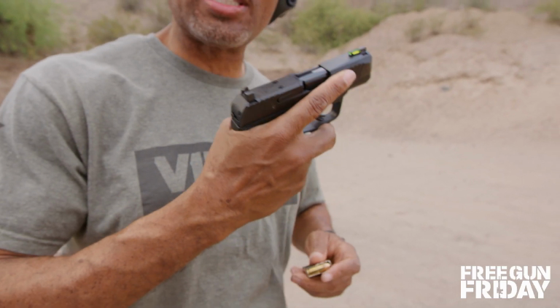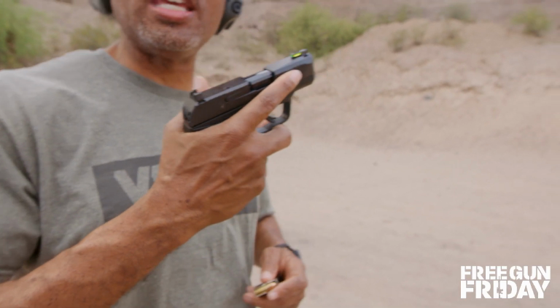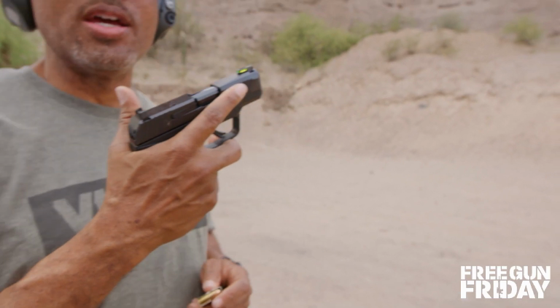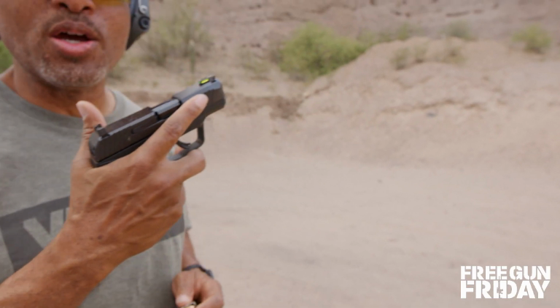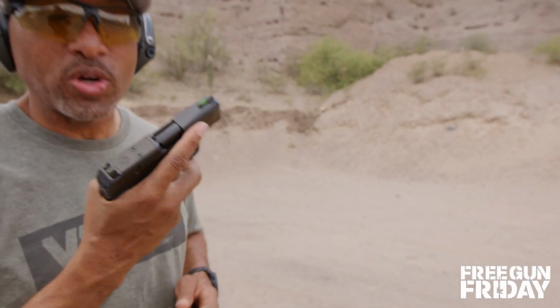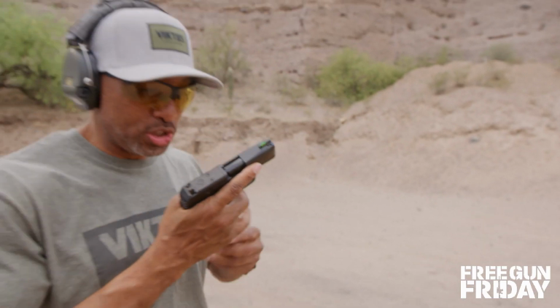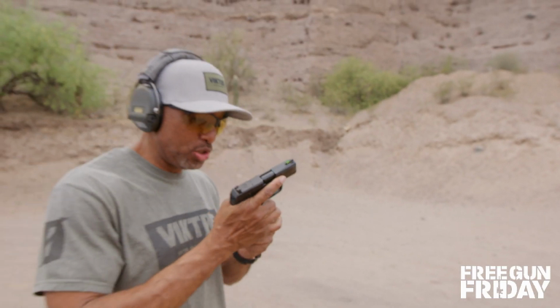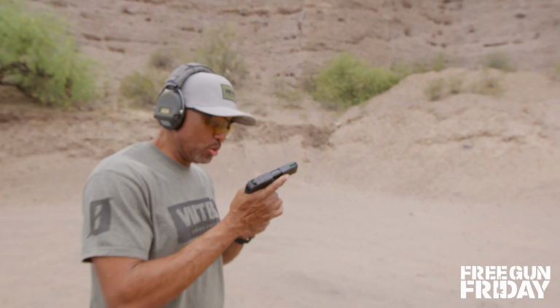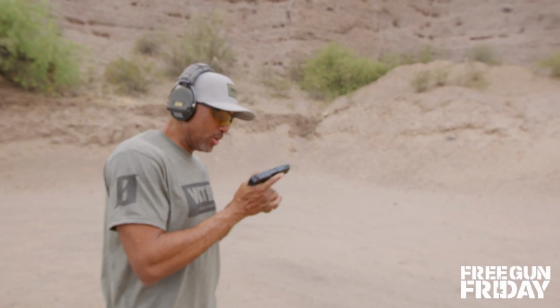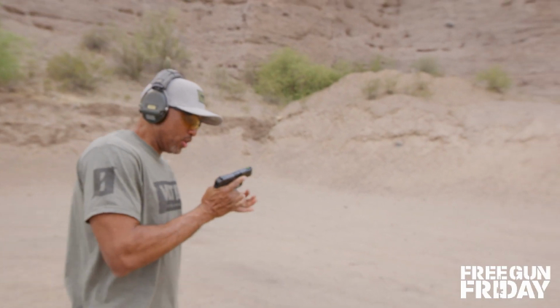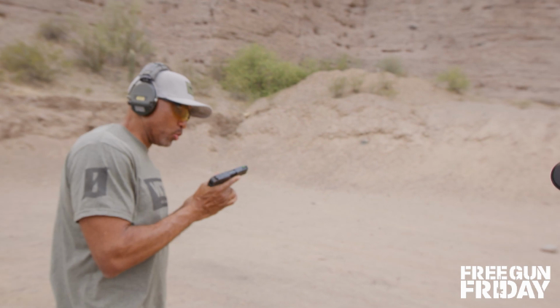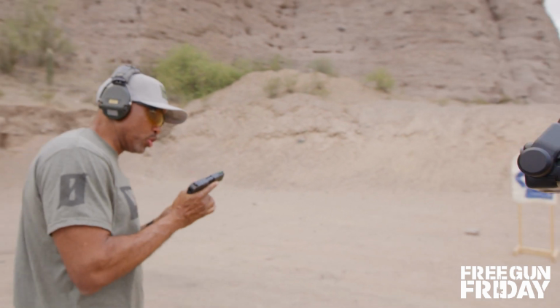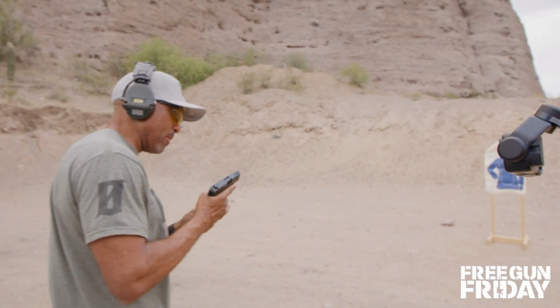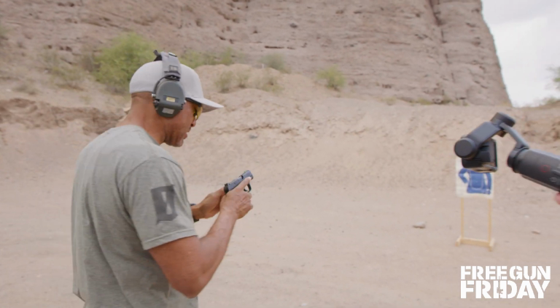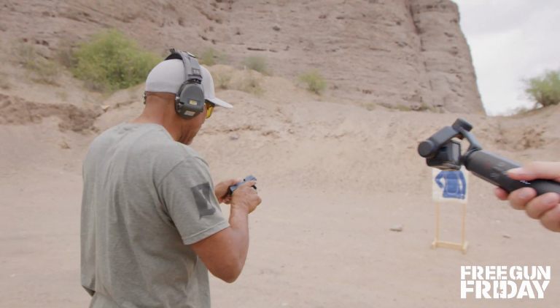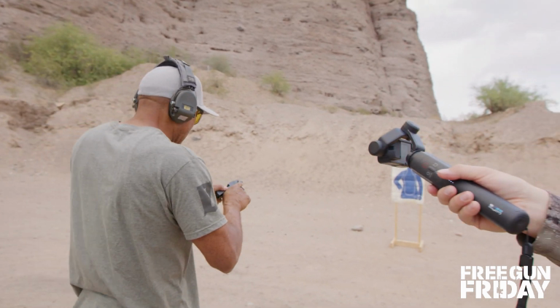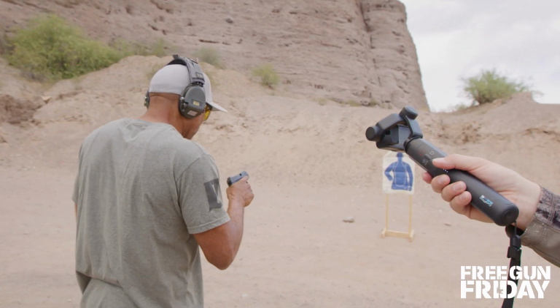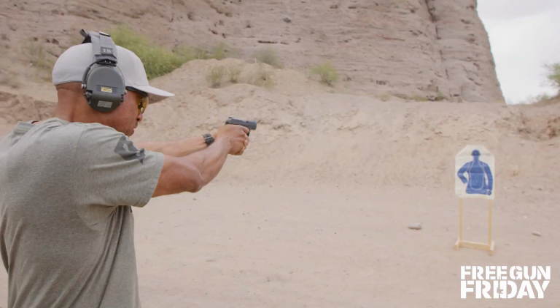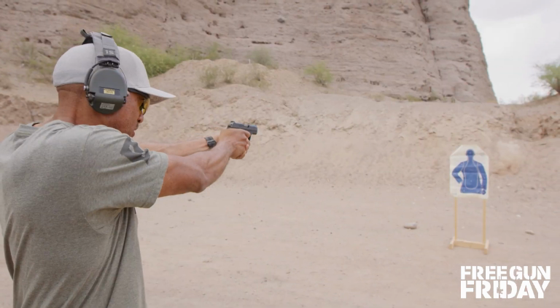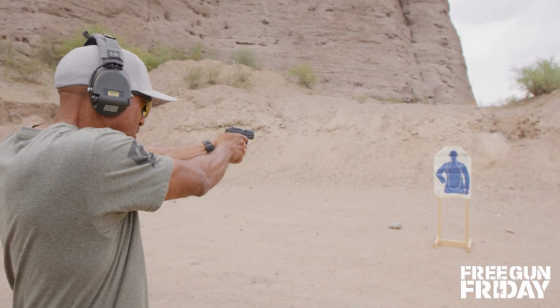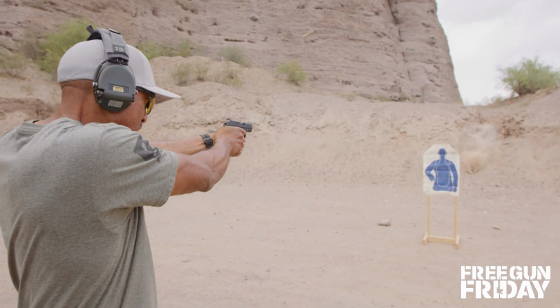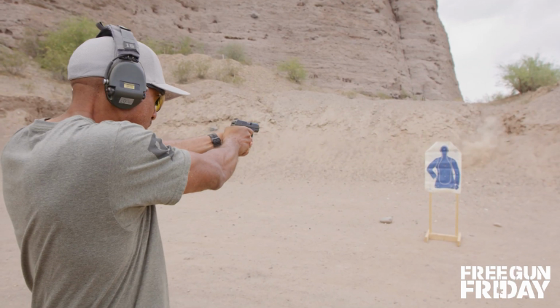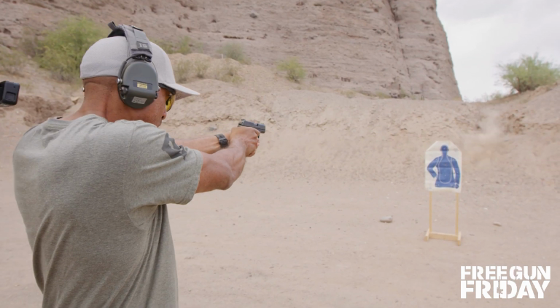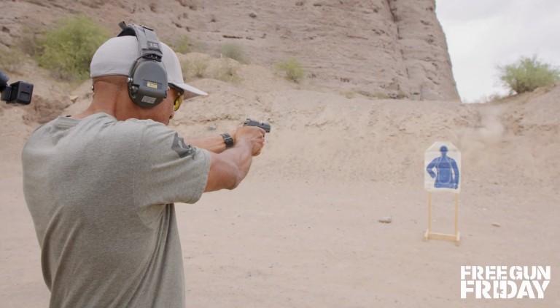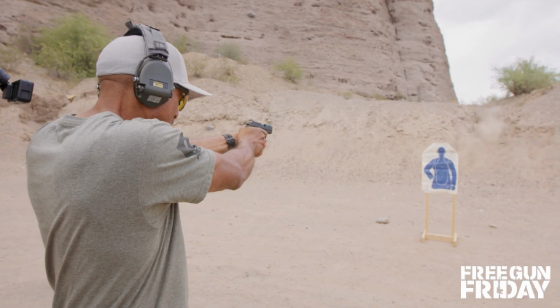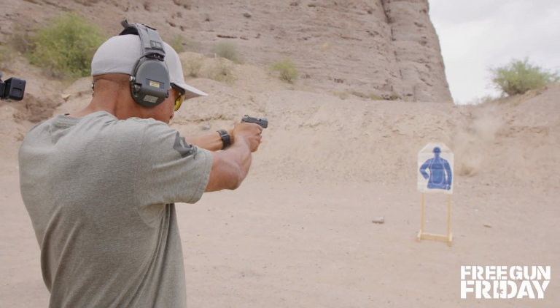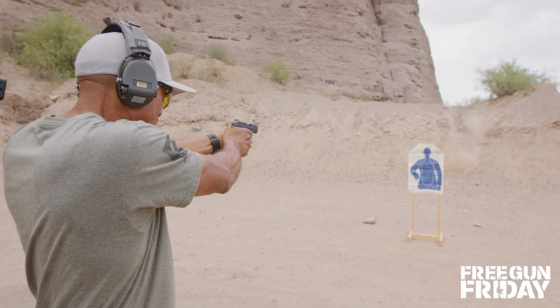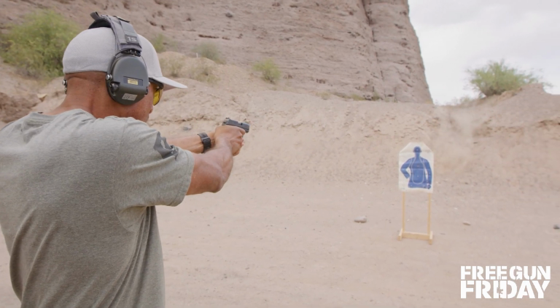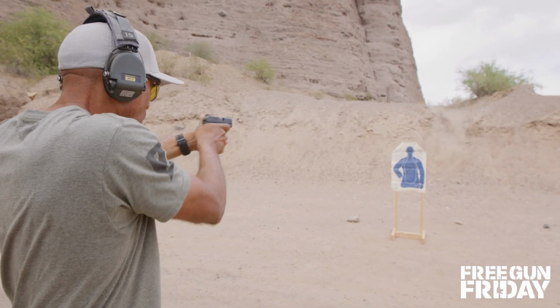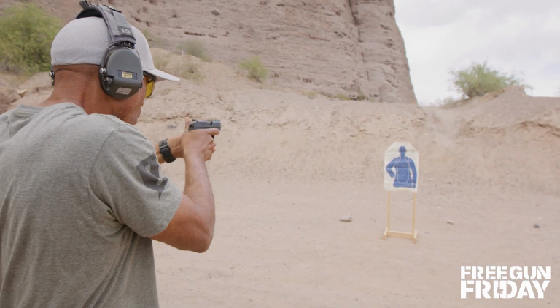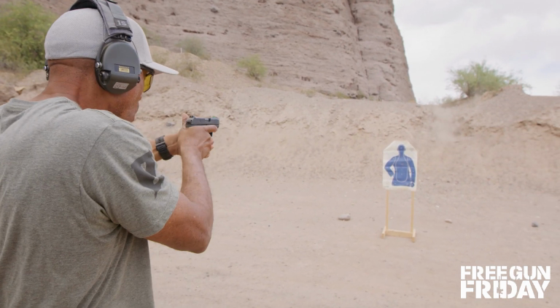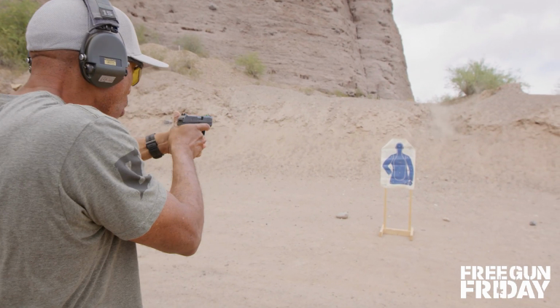Let's see what she'll do. The Ruger Max 9. Woo!